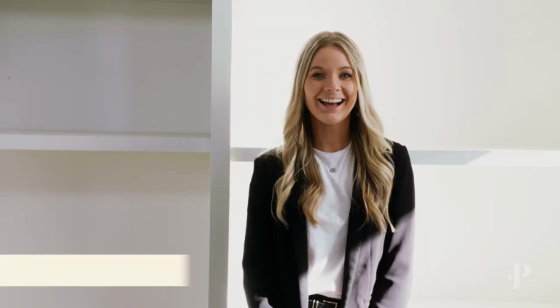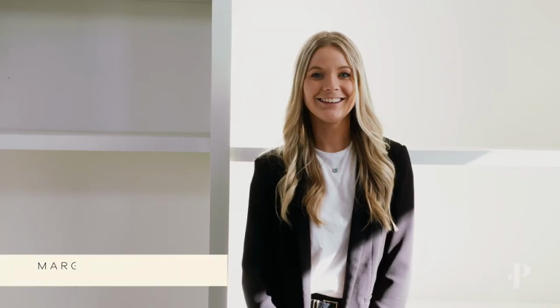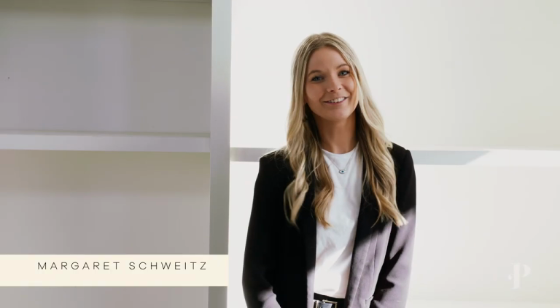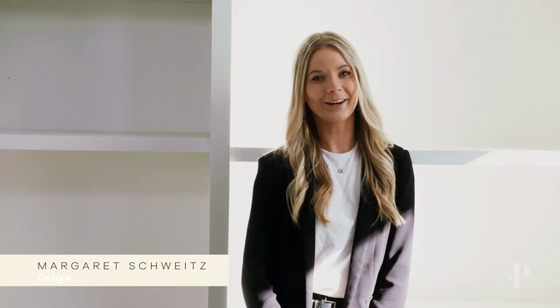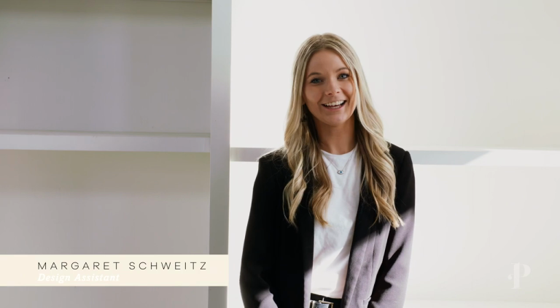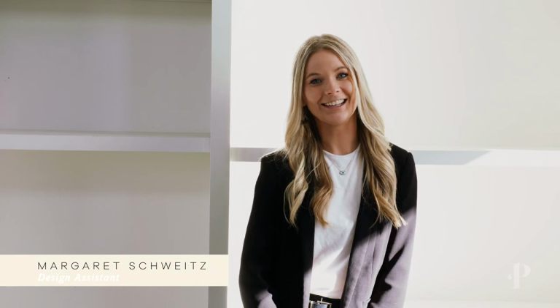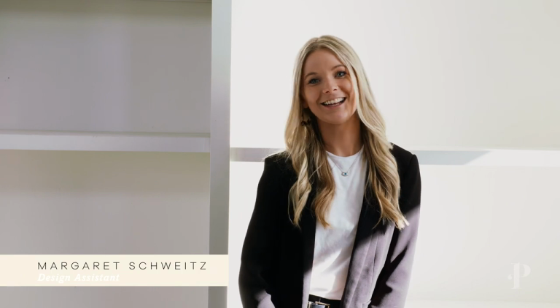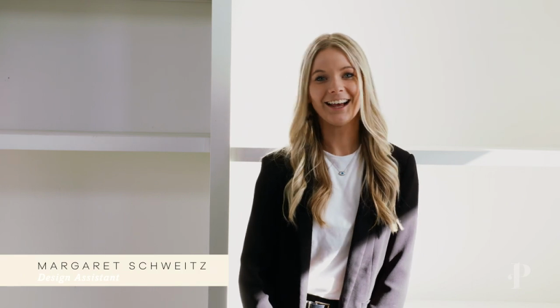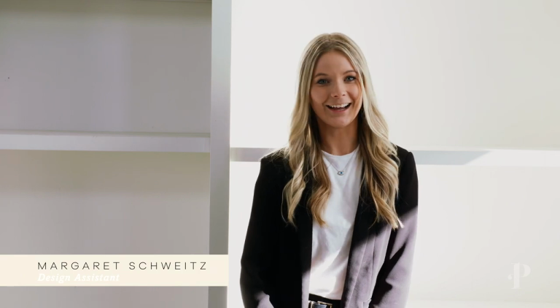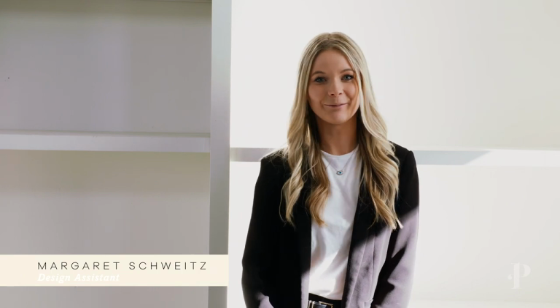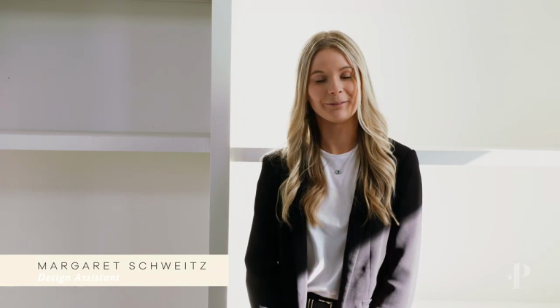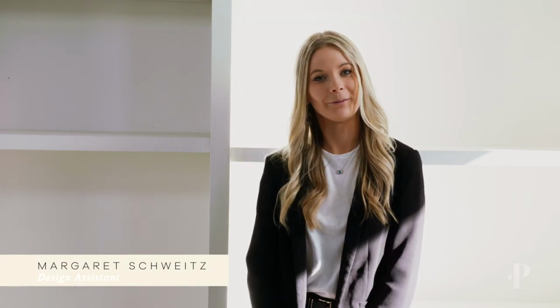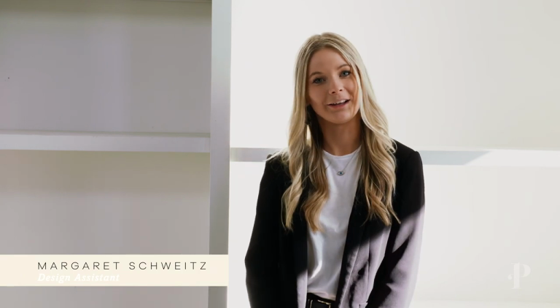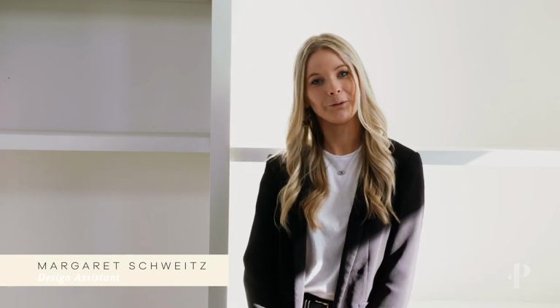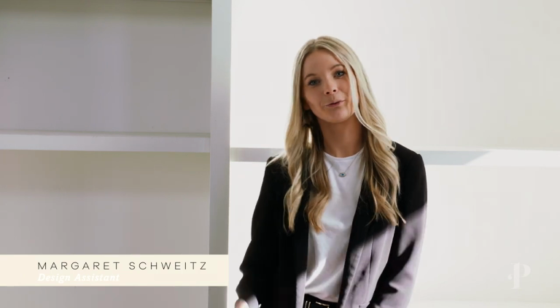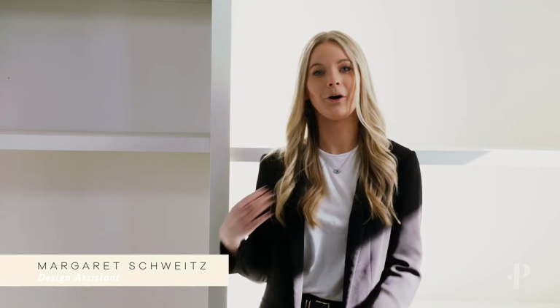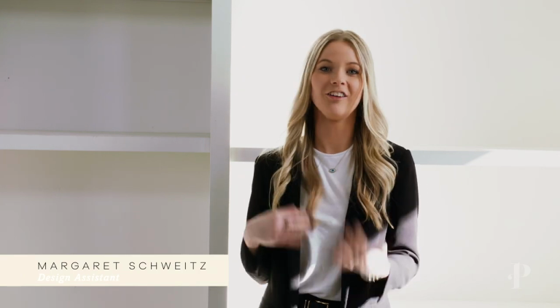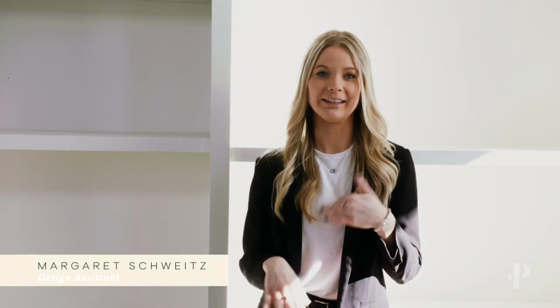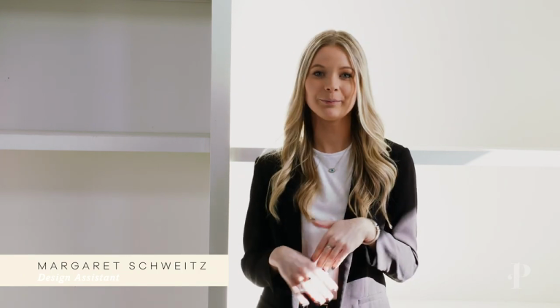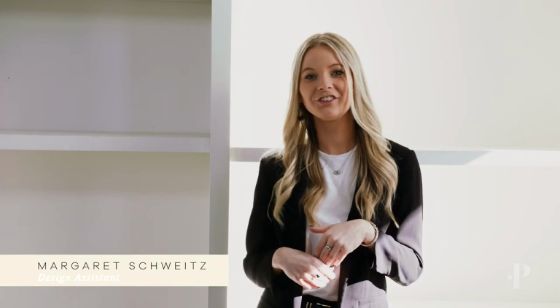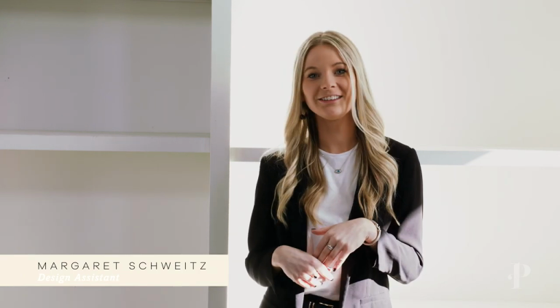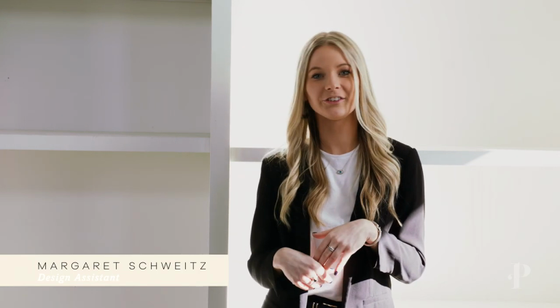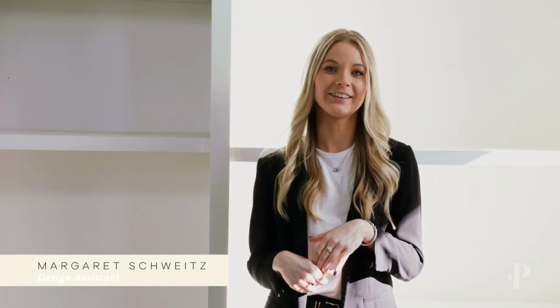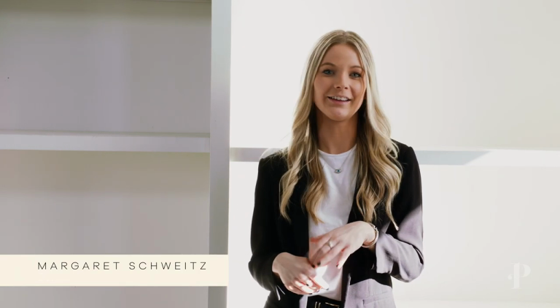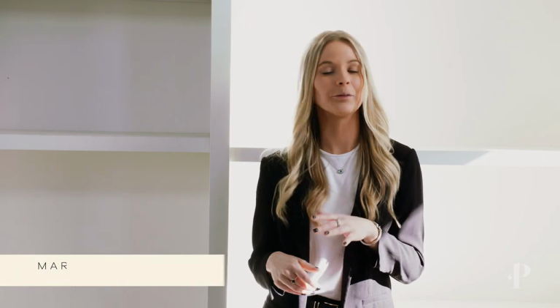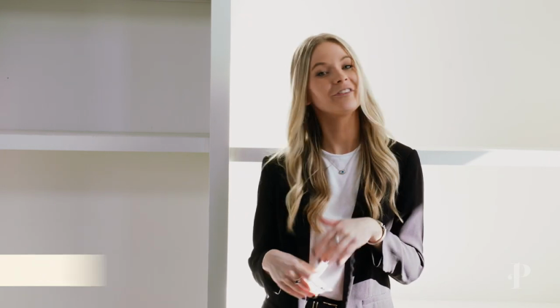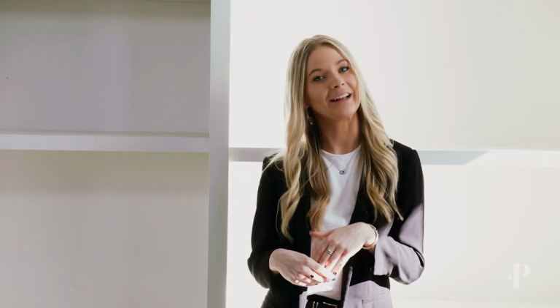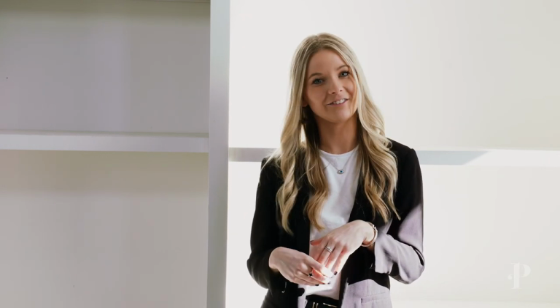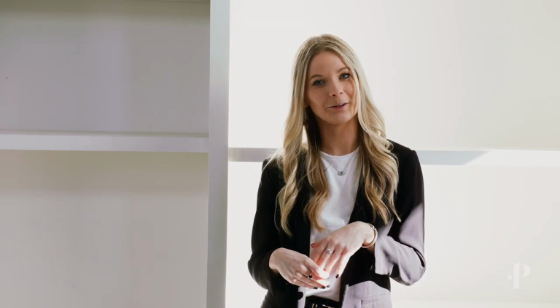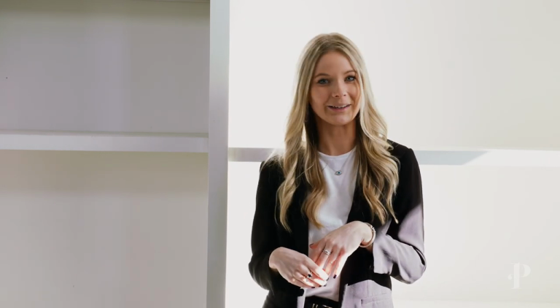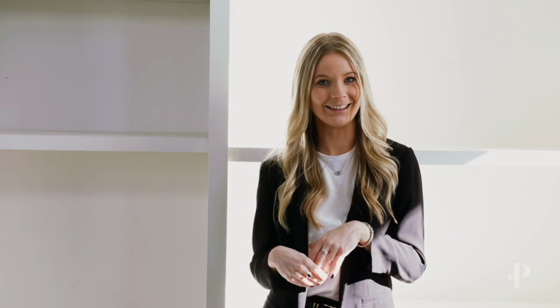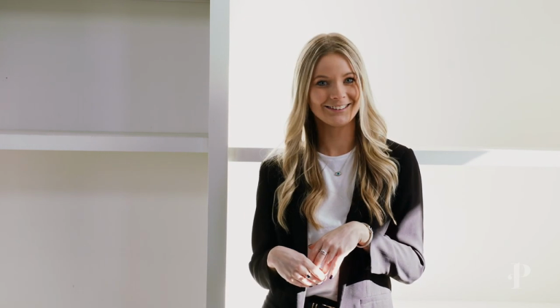Hey guys, it's Margaret and today I am gonna be walking you through all of my tips and tricks for styling the perfect elevated bookcase.